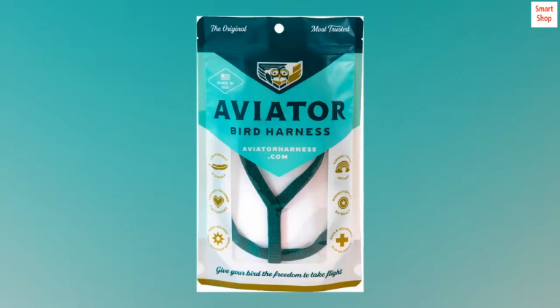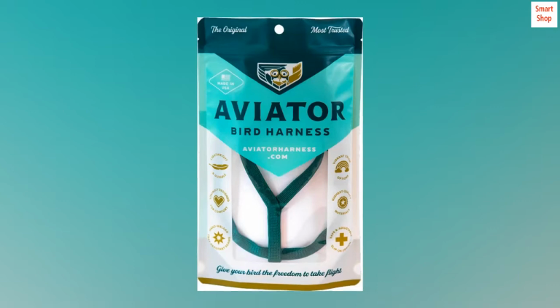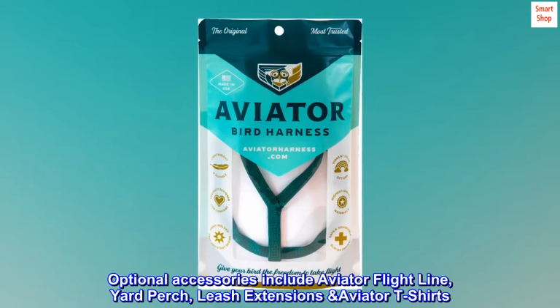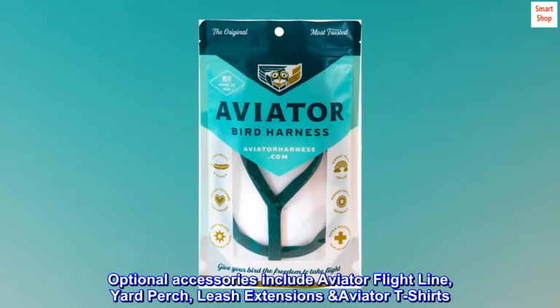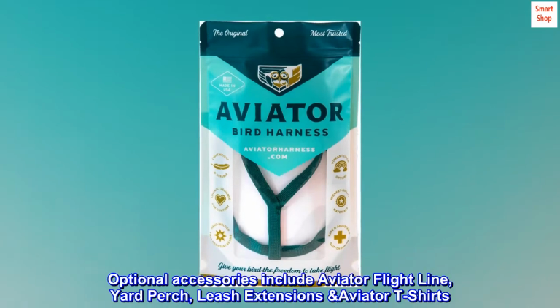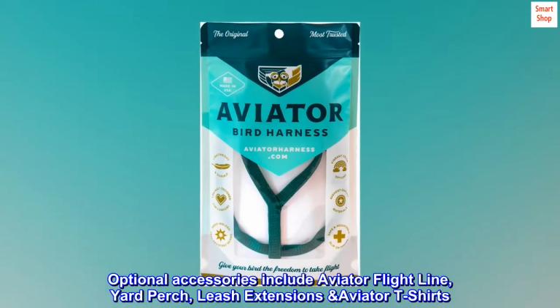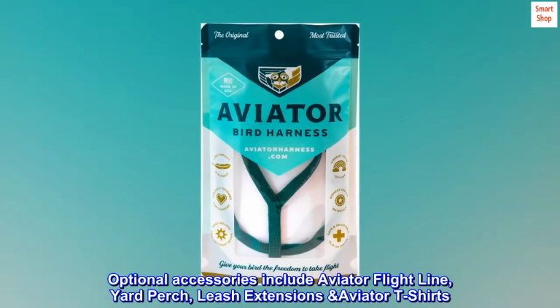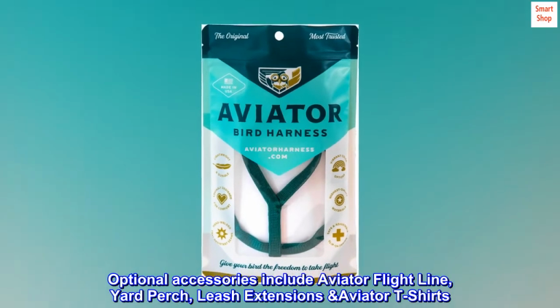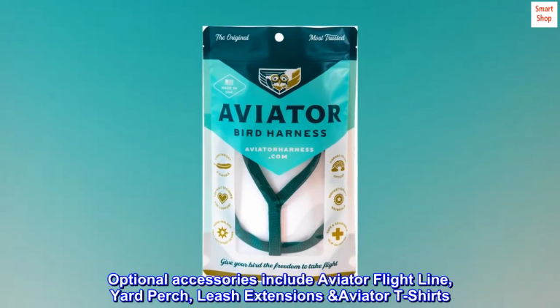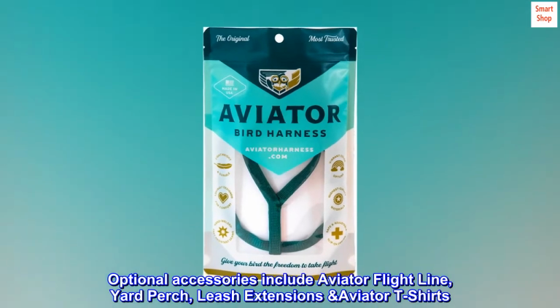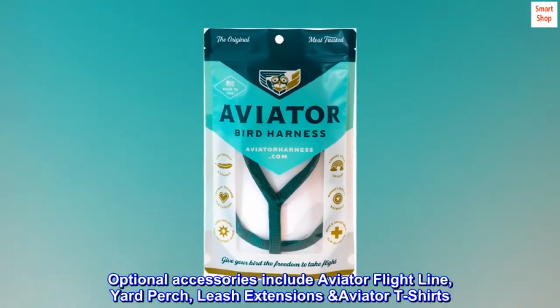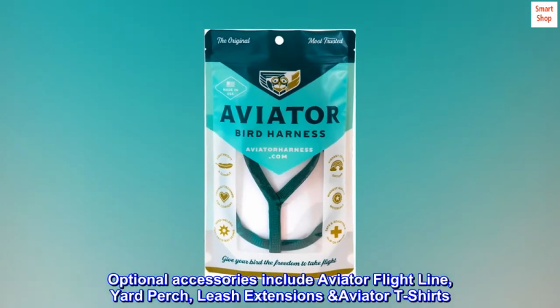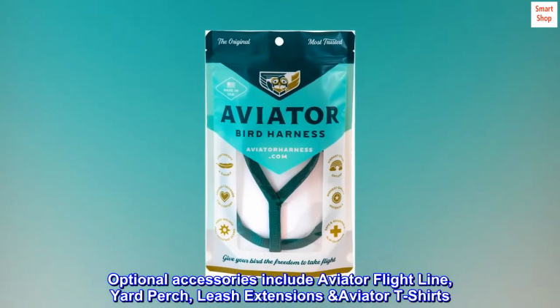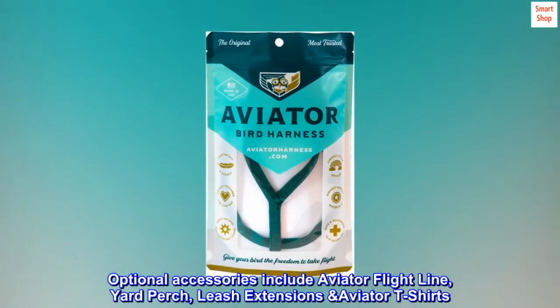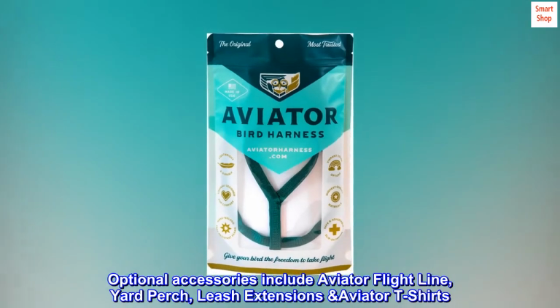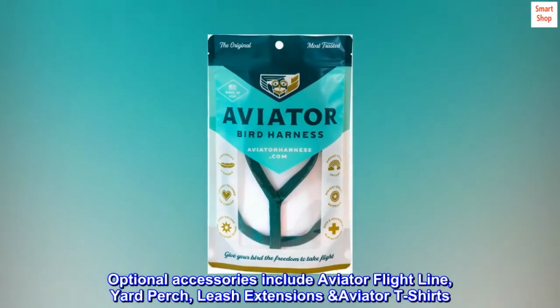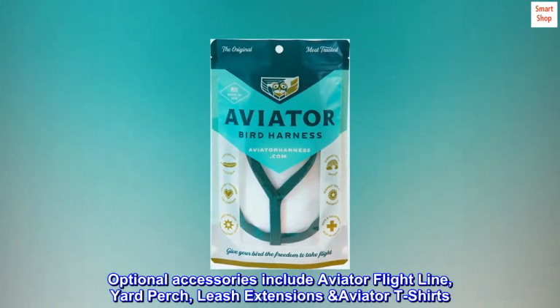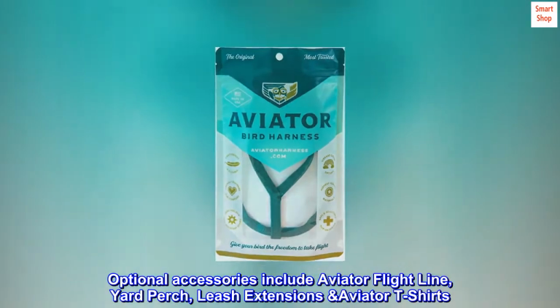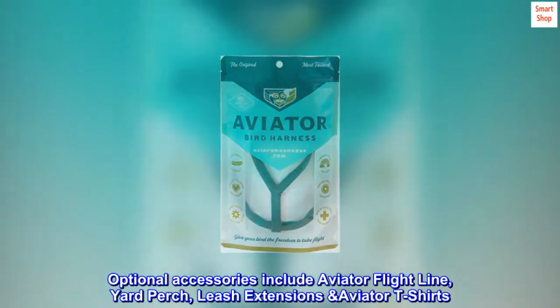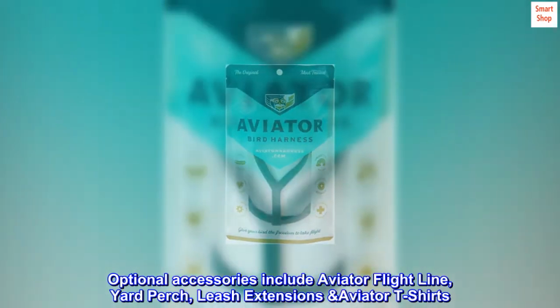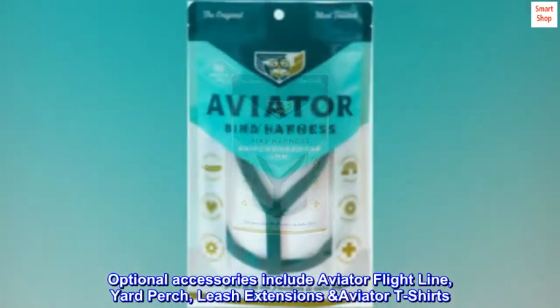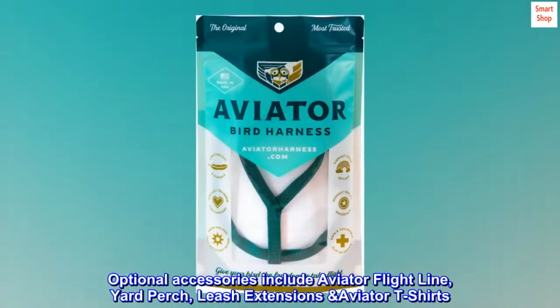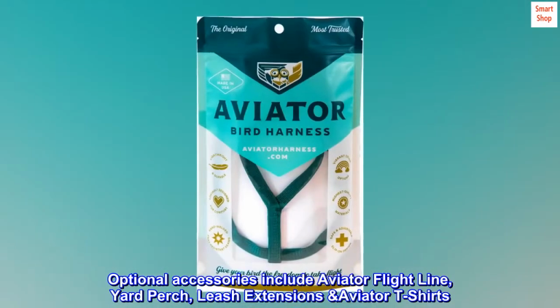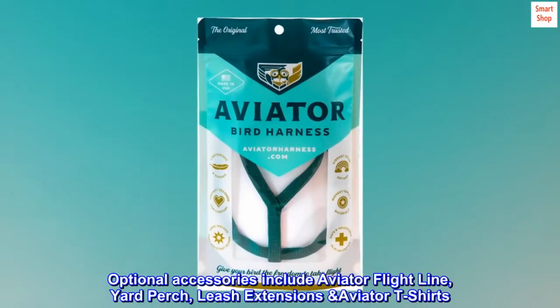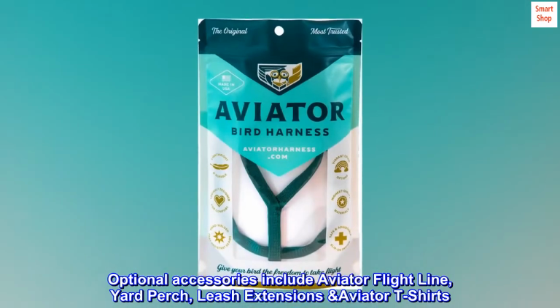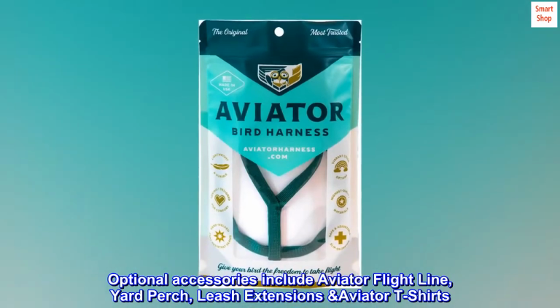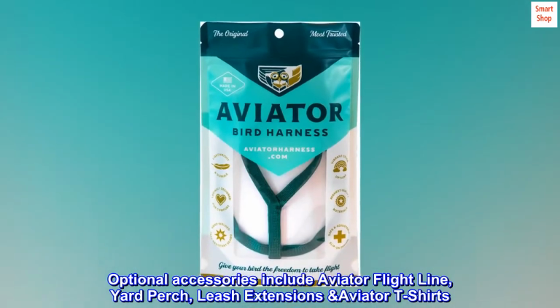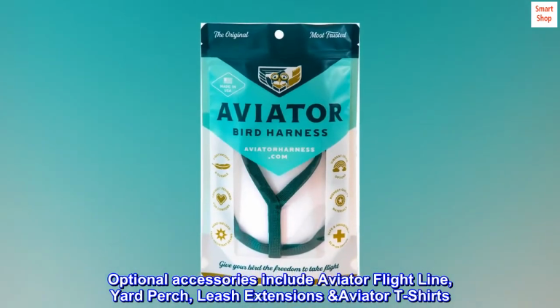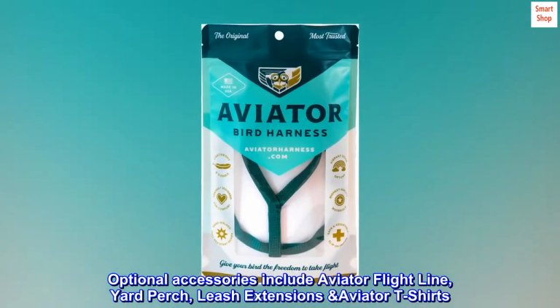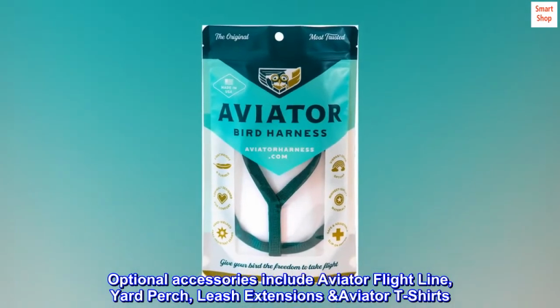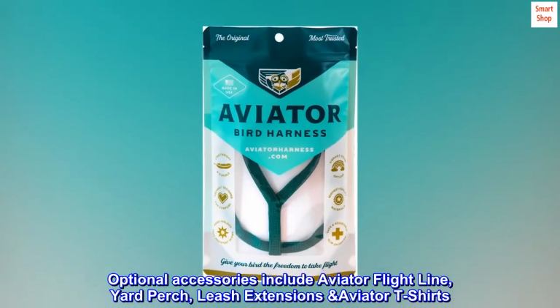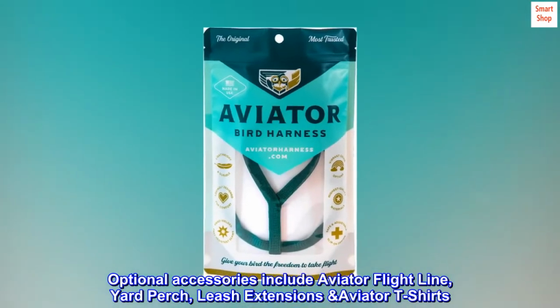Optional accessories include aviator flight line, yard perch, leash extensions, and aviator t-shirts.